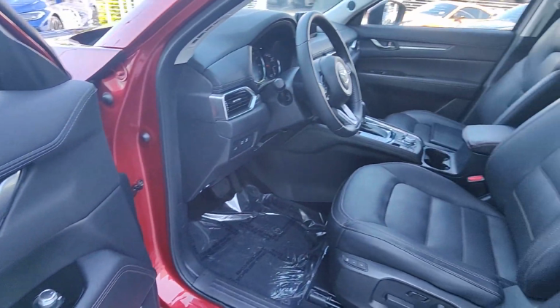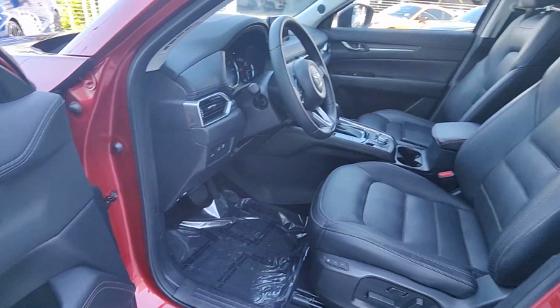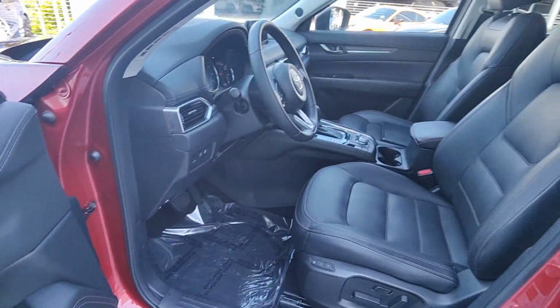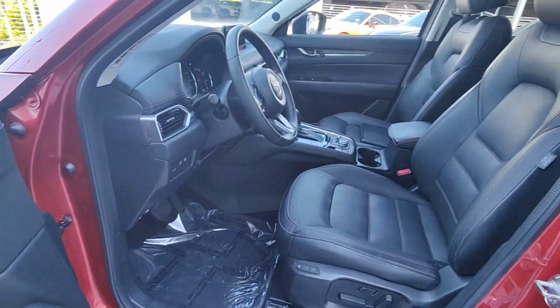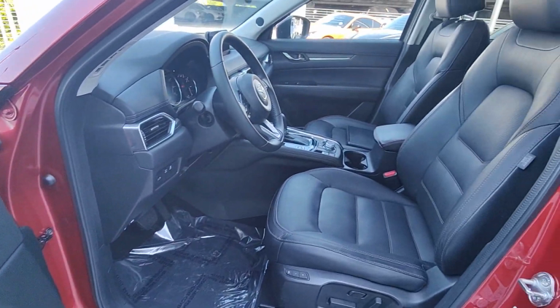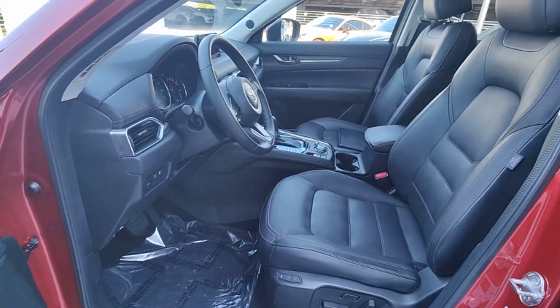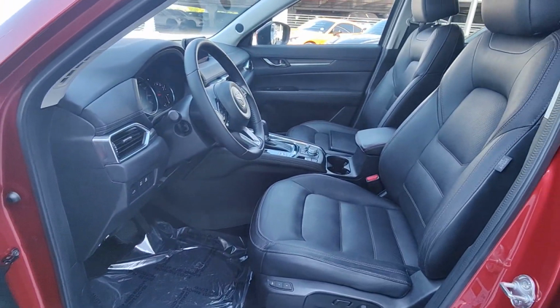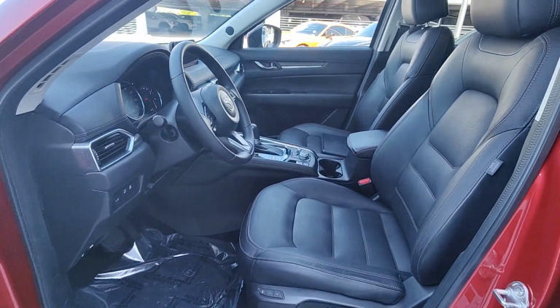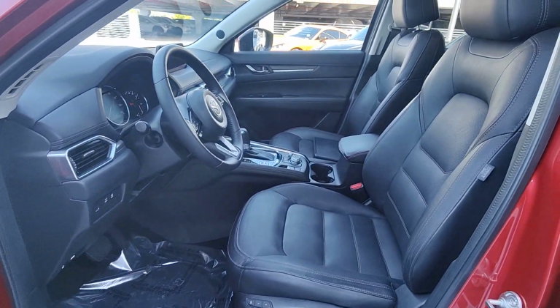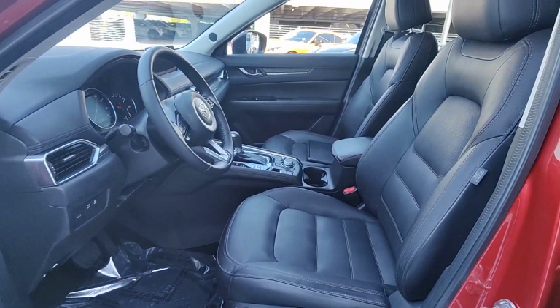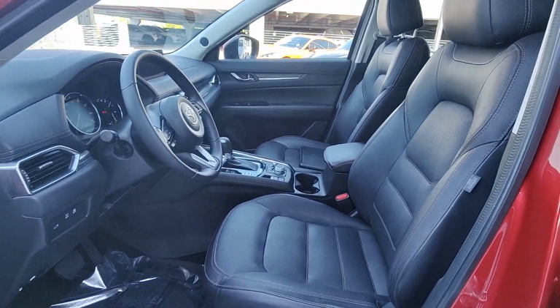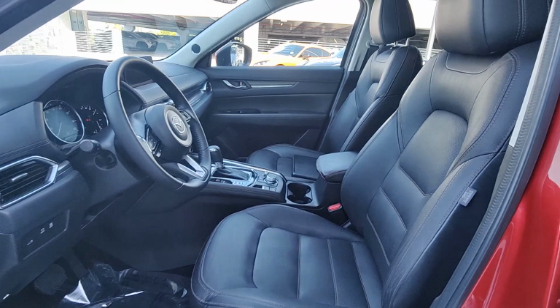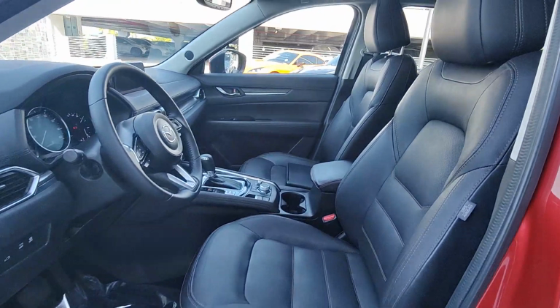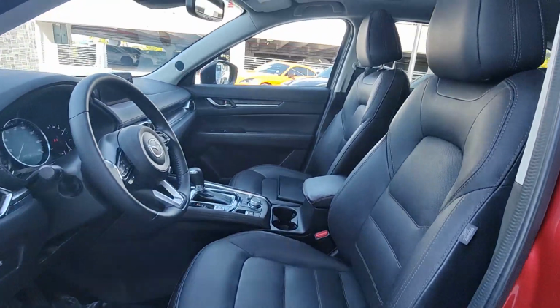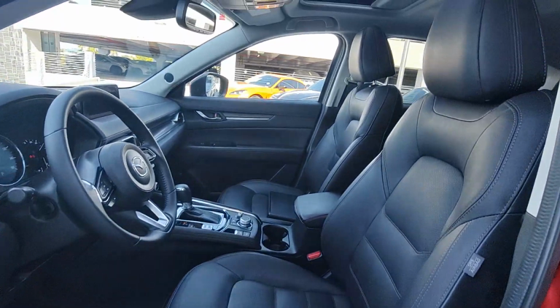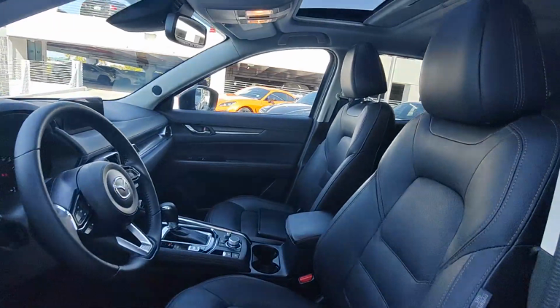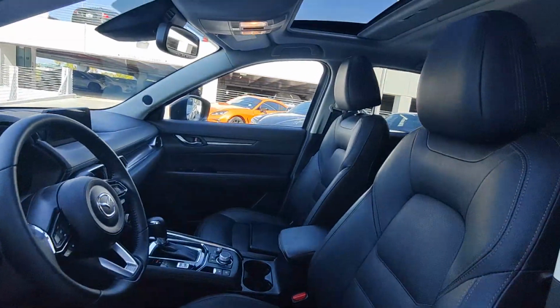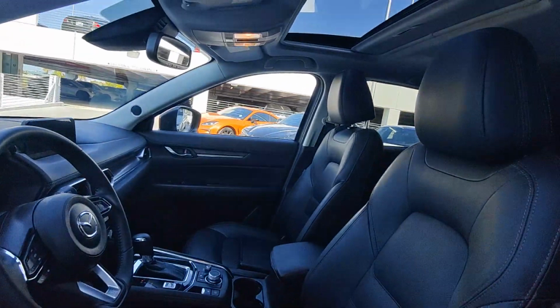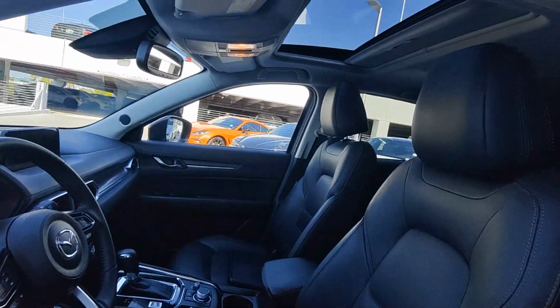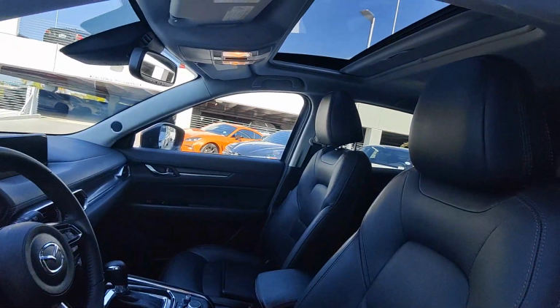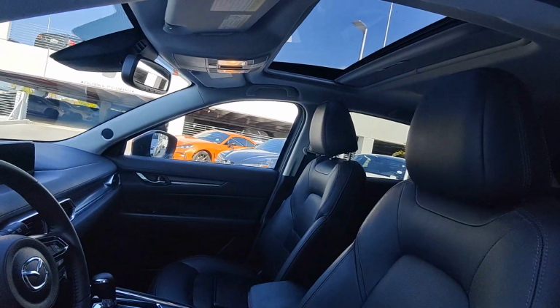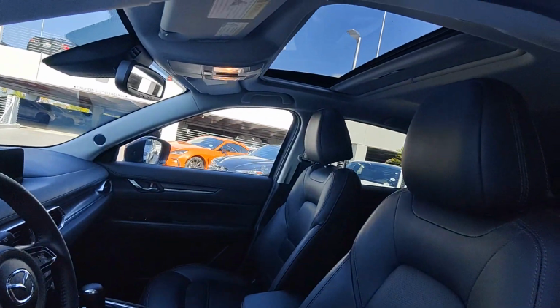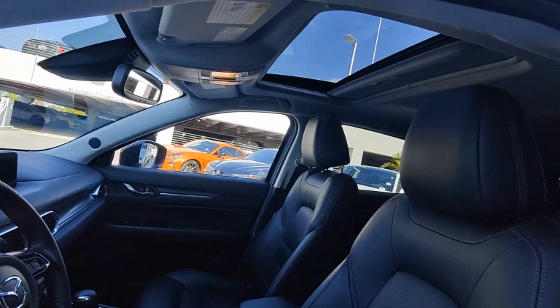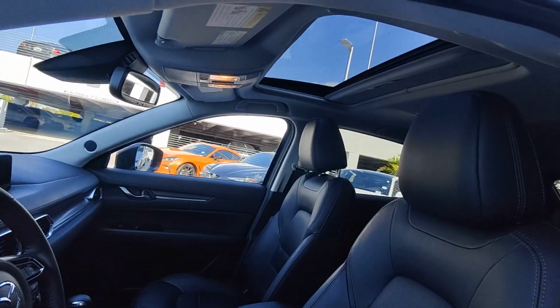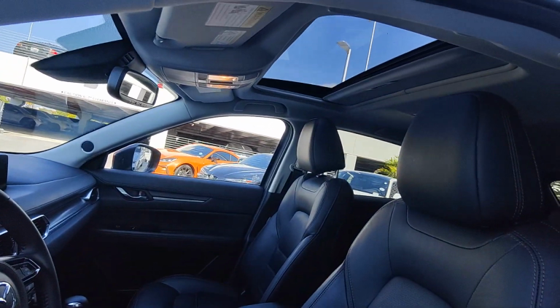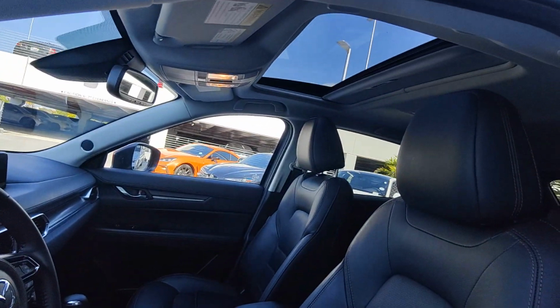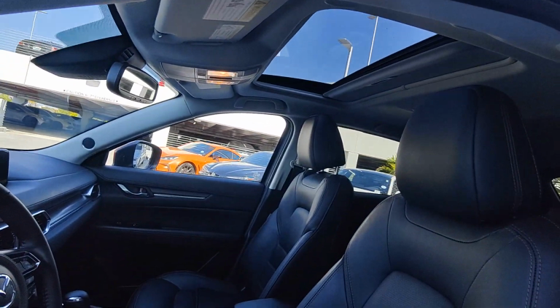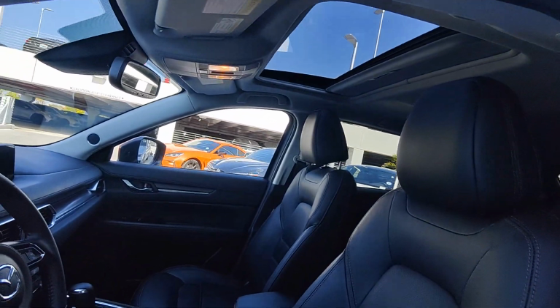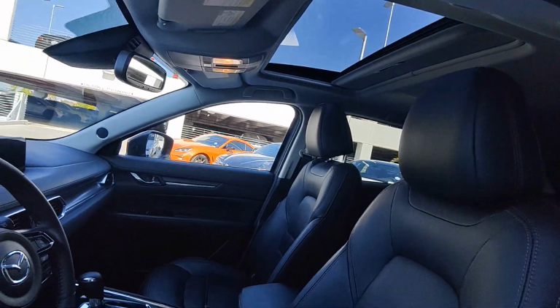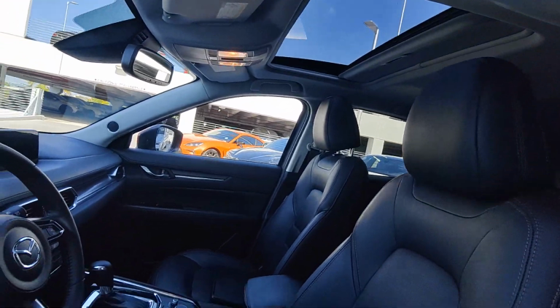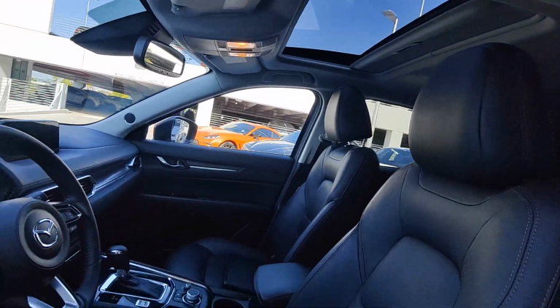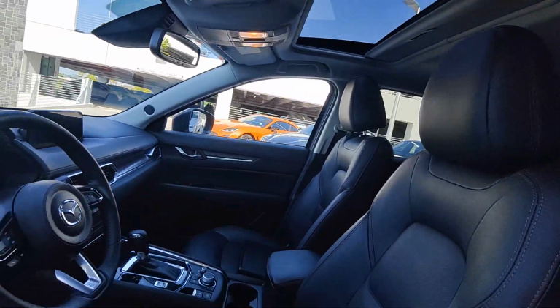Premium Sound System, Power Passenger Seat, Power Lift Gate, Heated Mirrors.